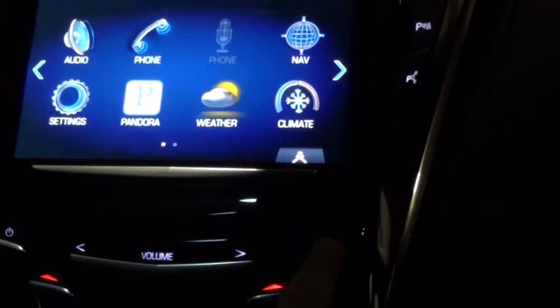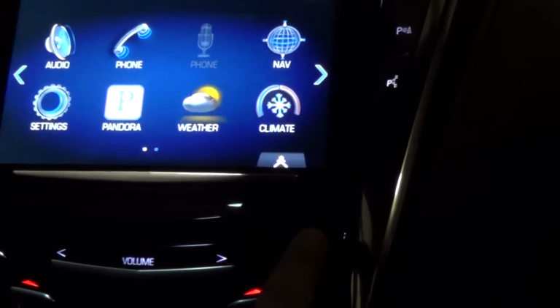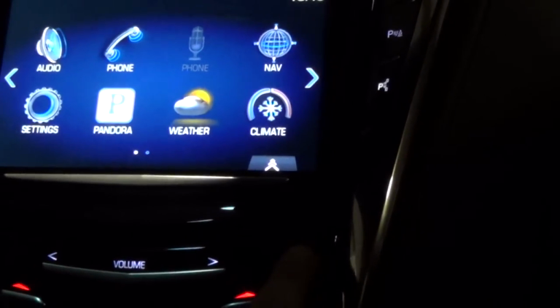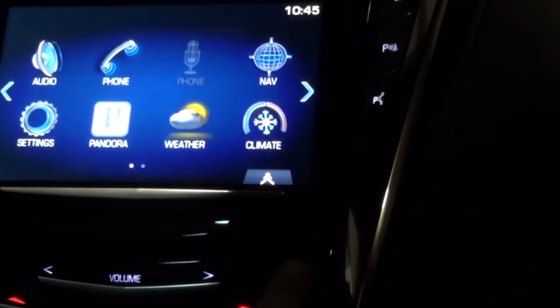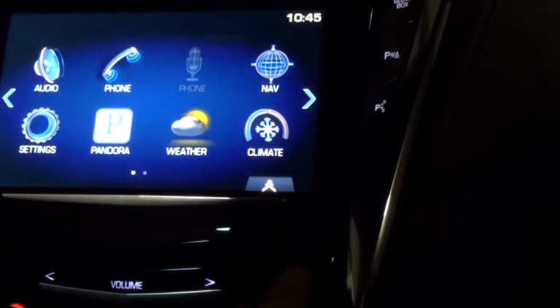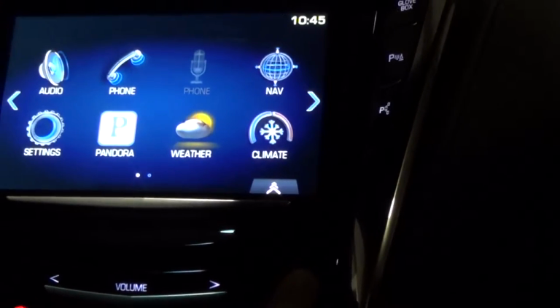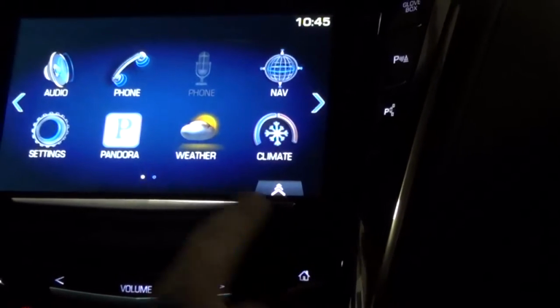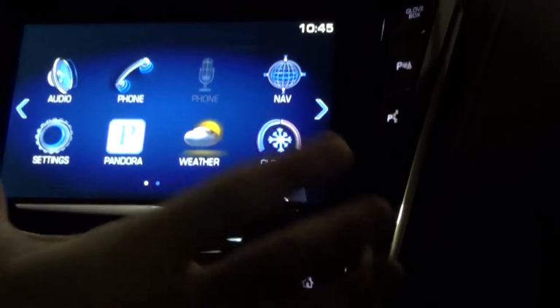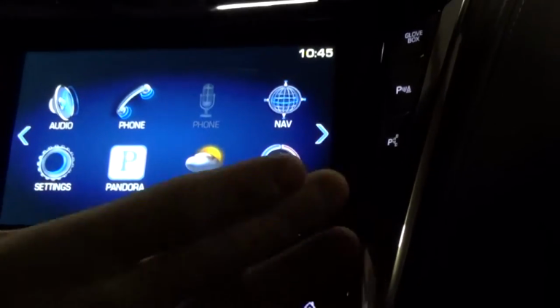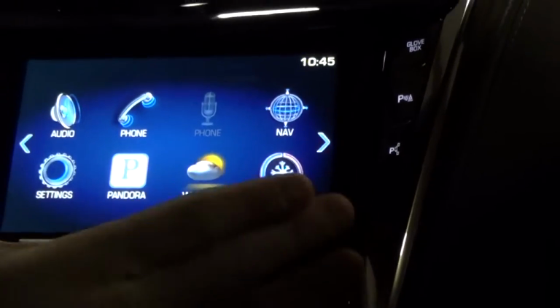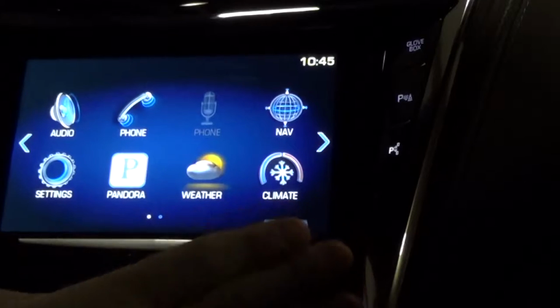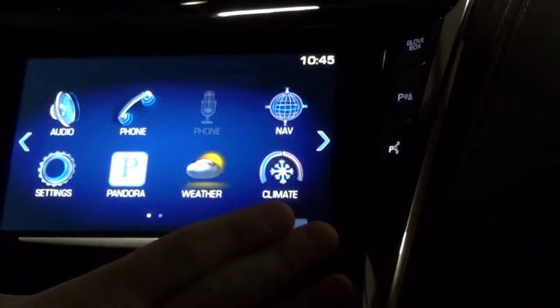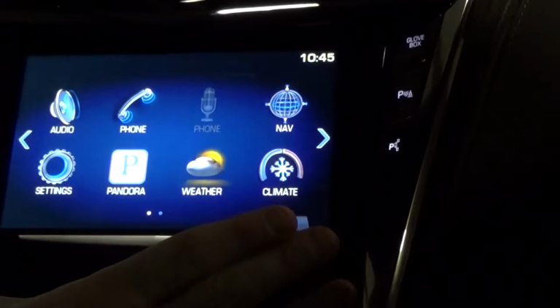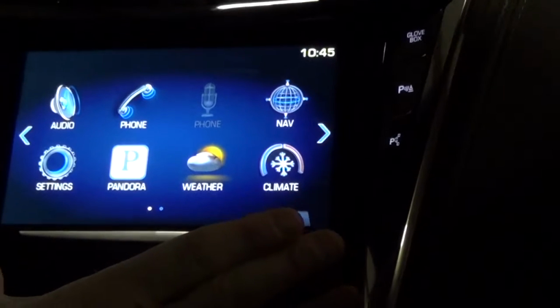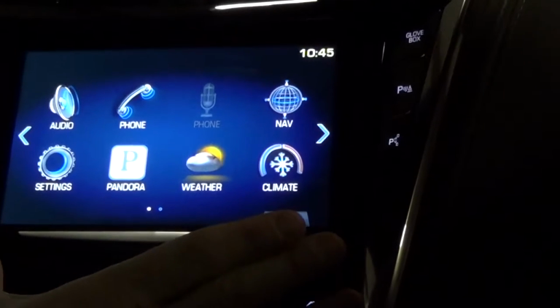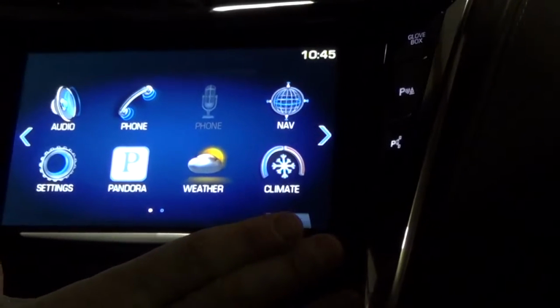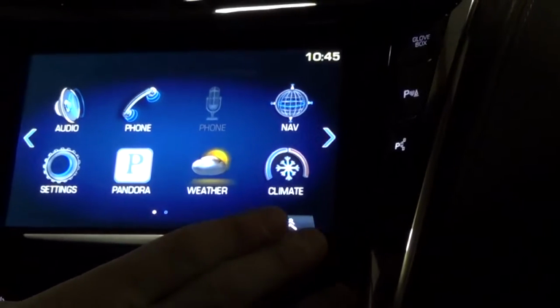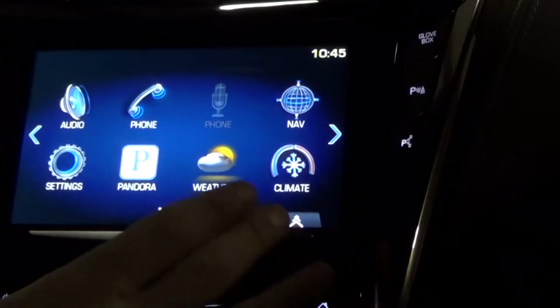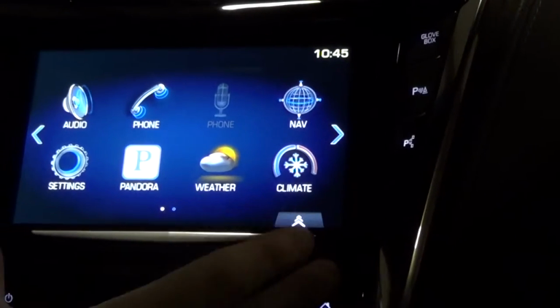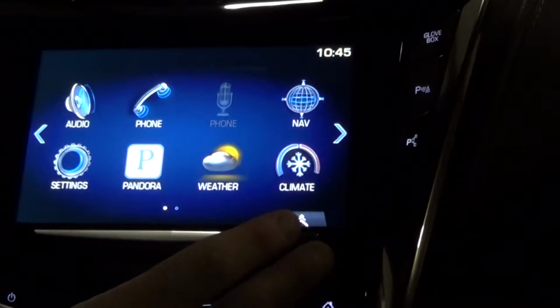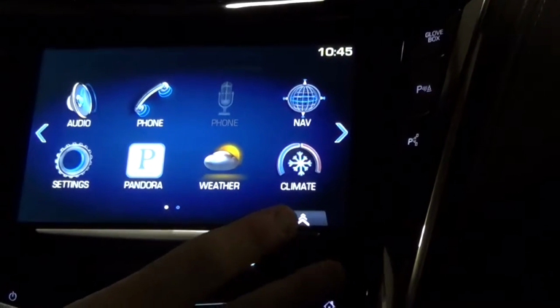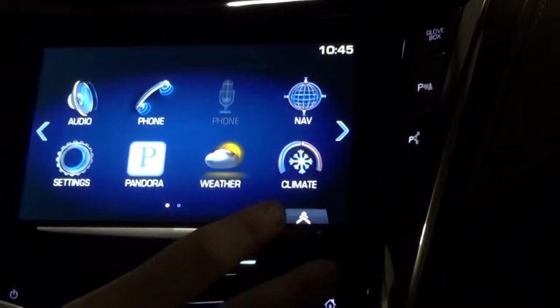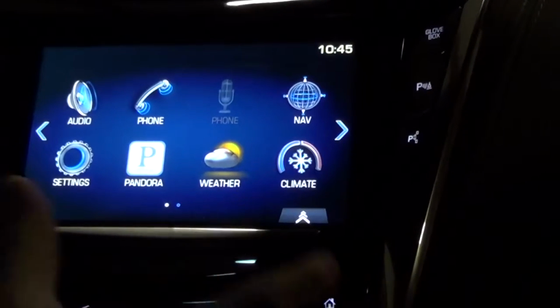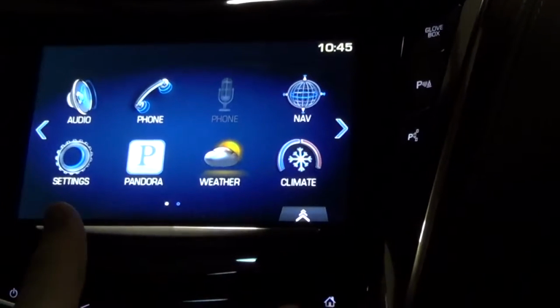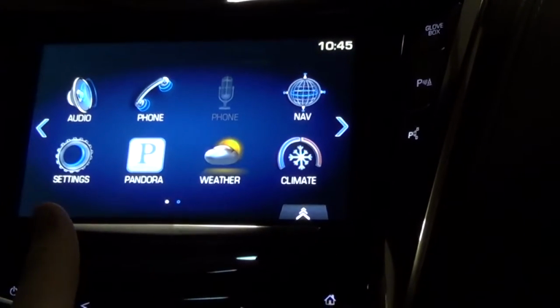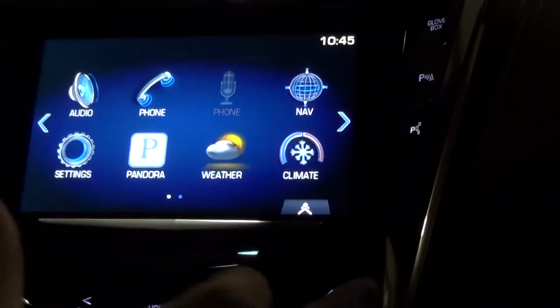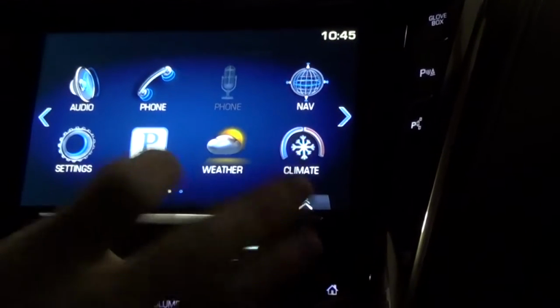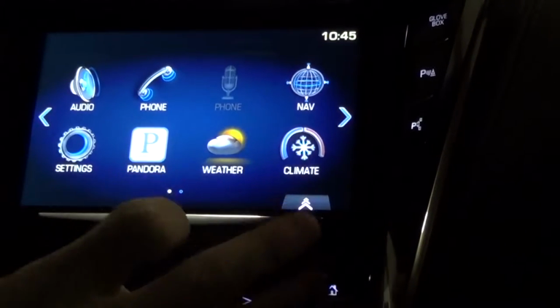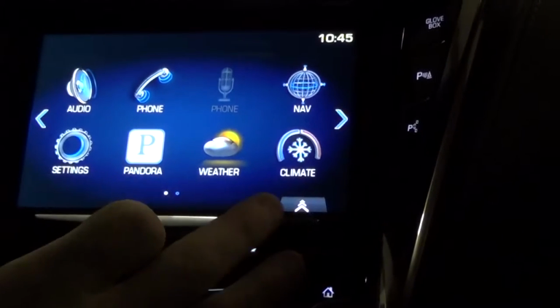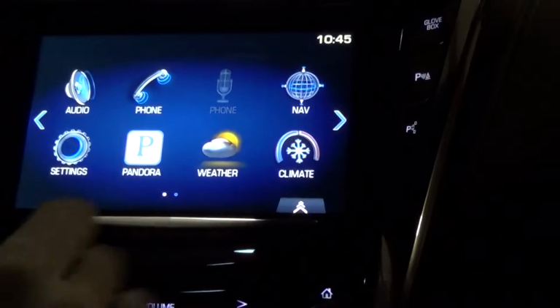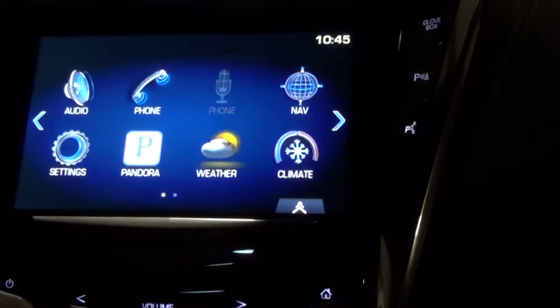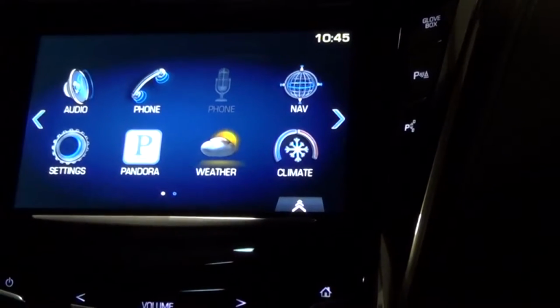You hit the home button down here and that will always bring you to this page. So if you get buried in screens, you can use that button and it will always bring you back to here.